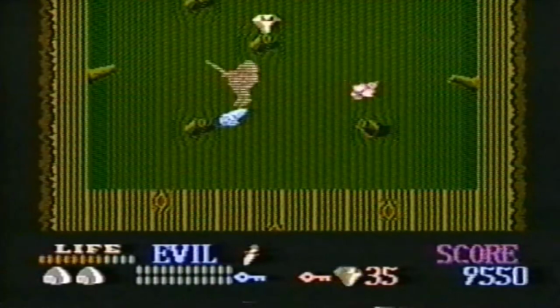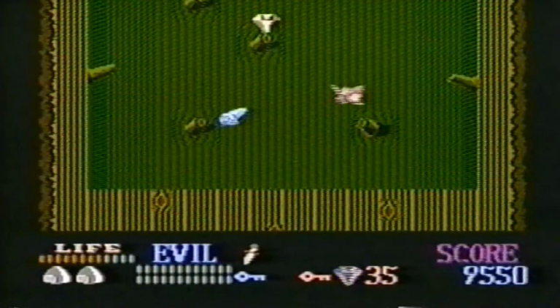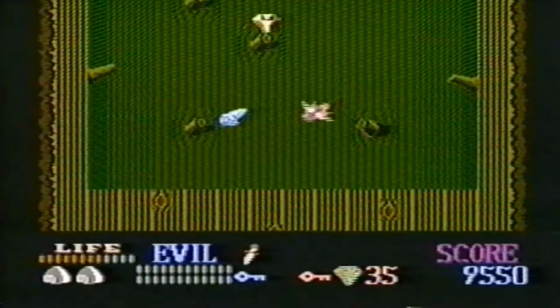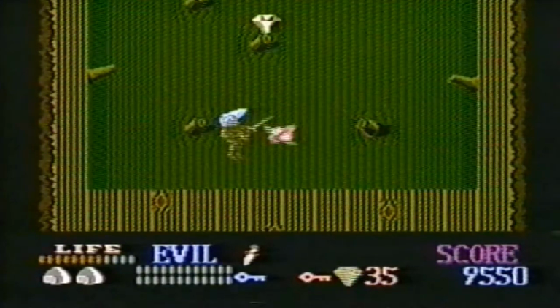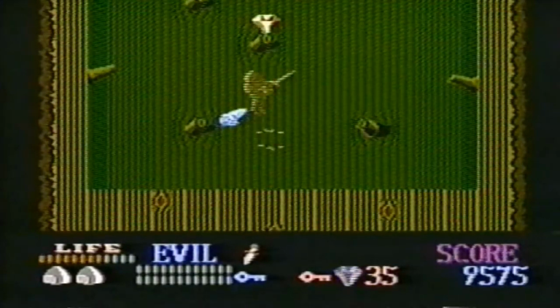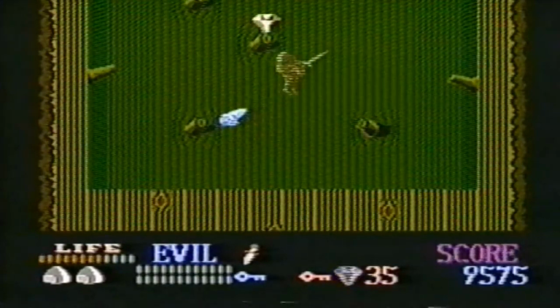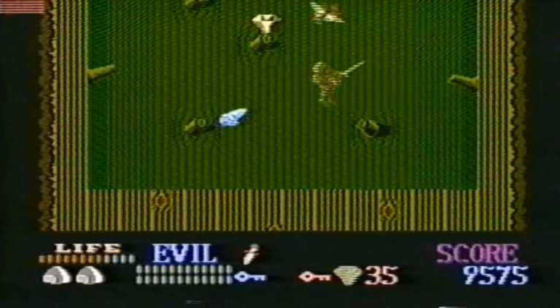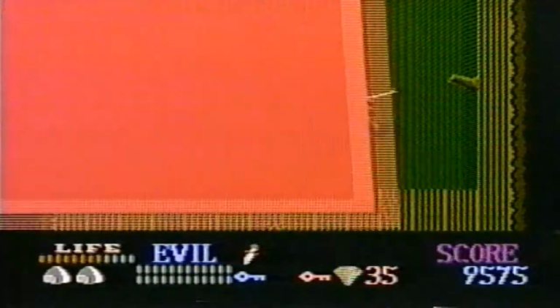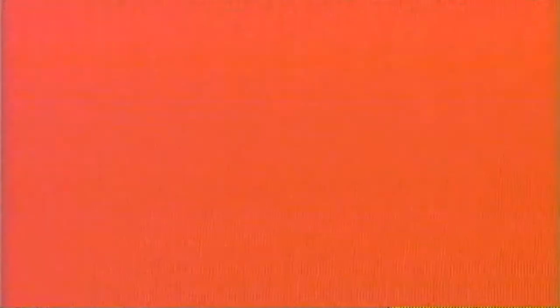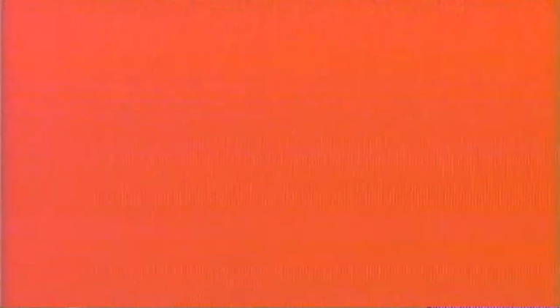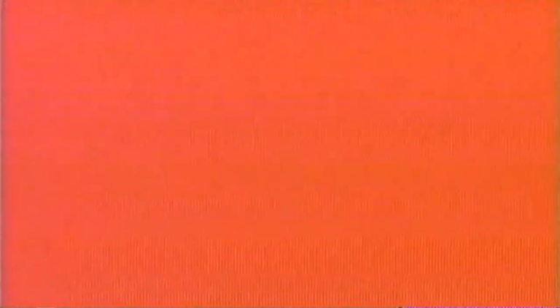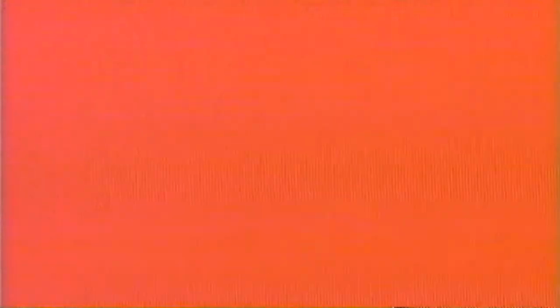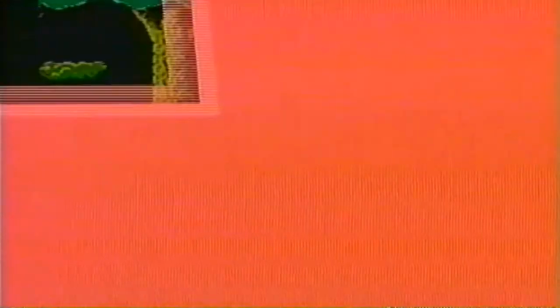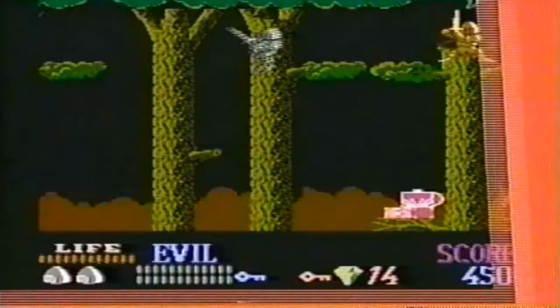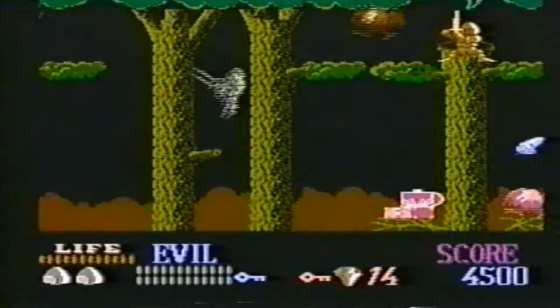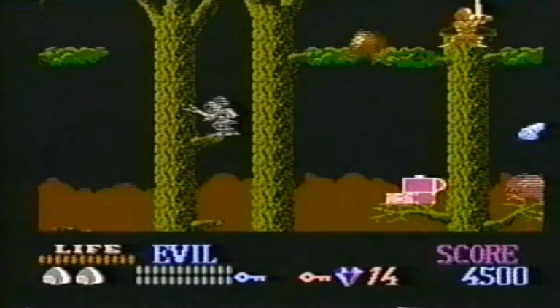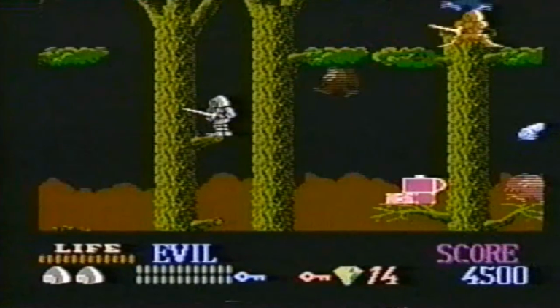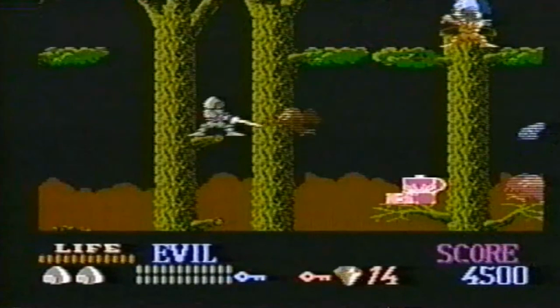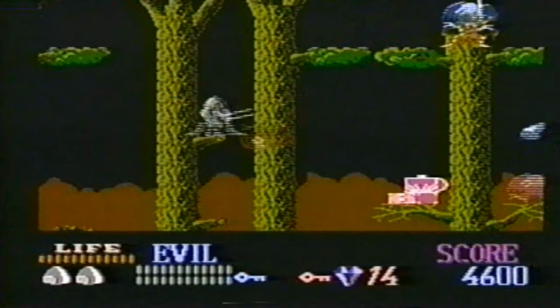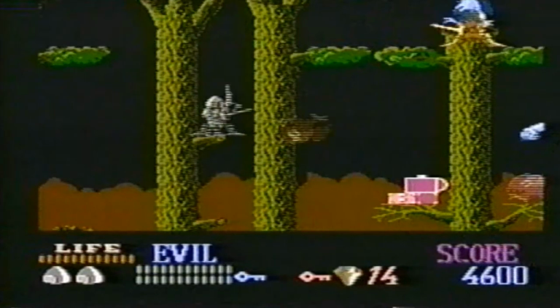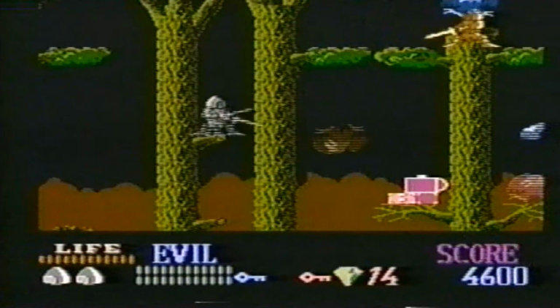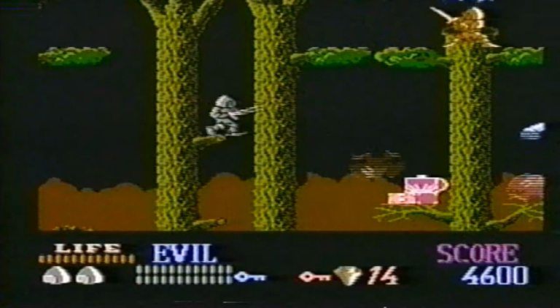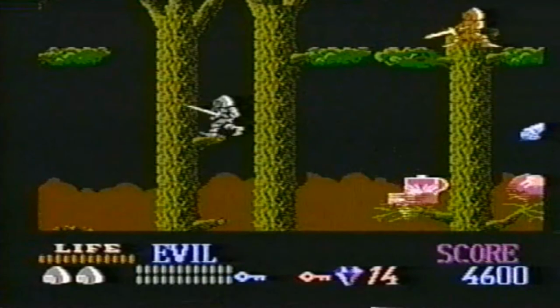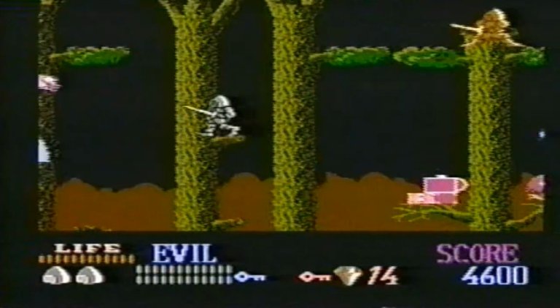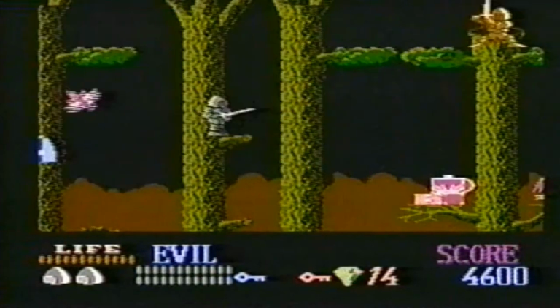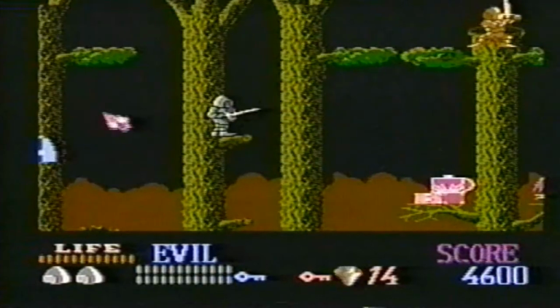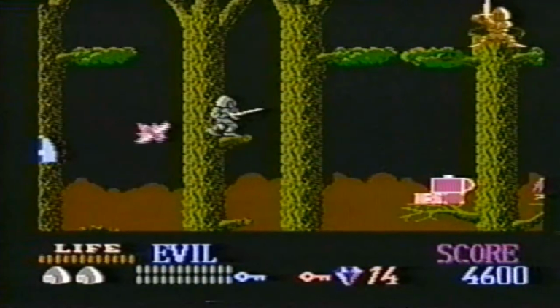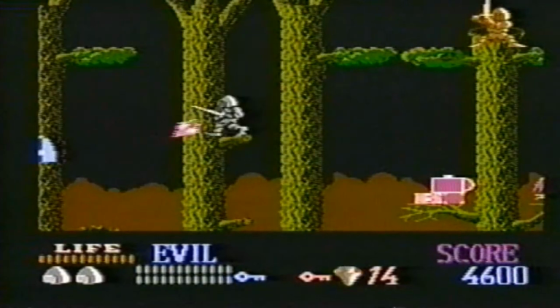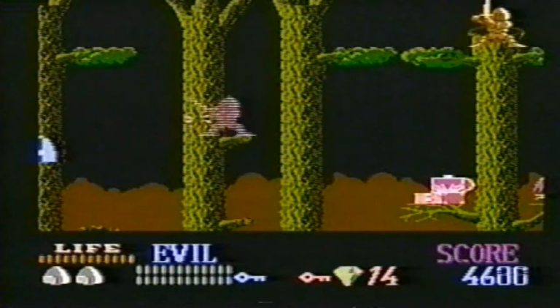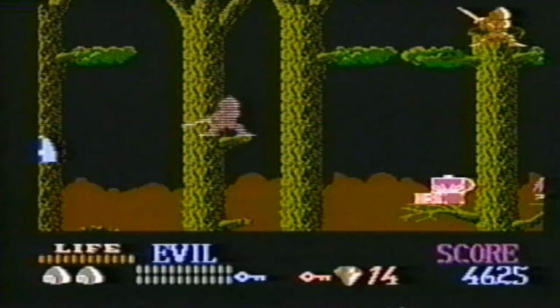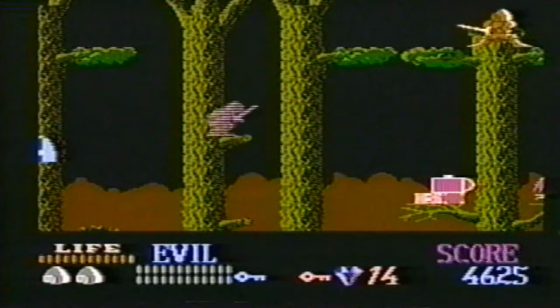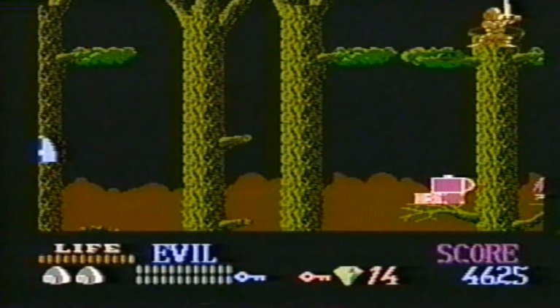When you find a turkey drumstick, grab it. It'll give you extra life, which means more points because you die less.